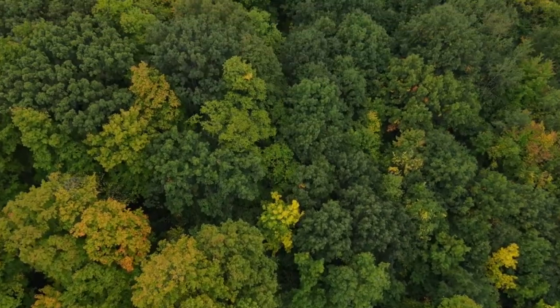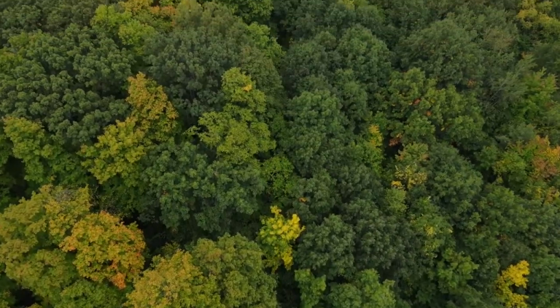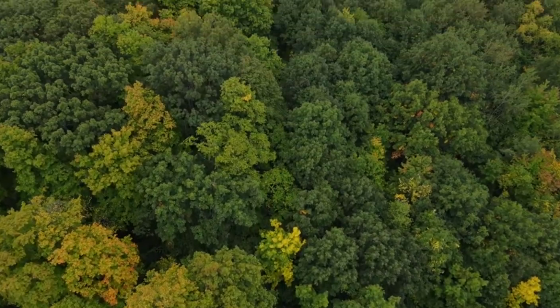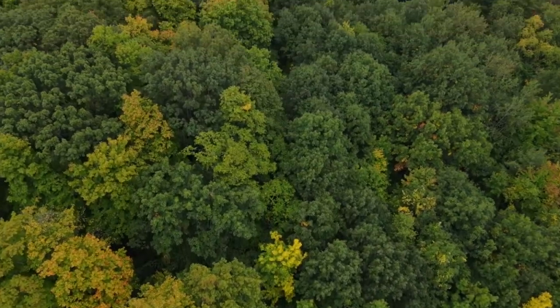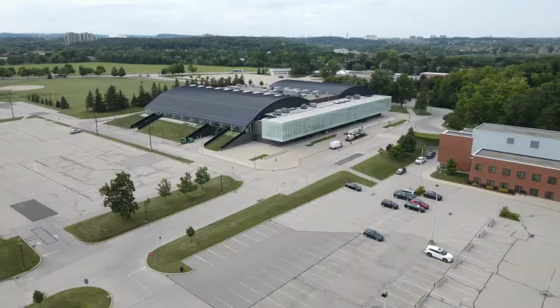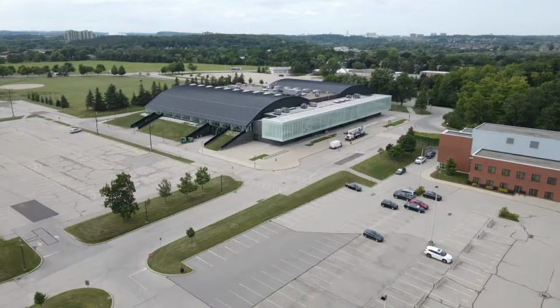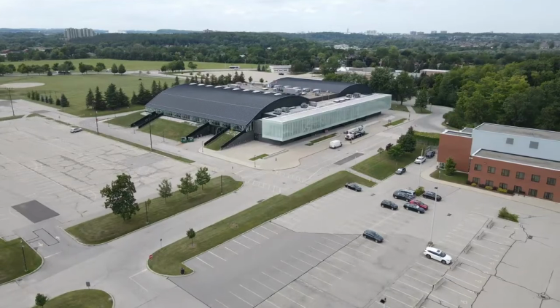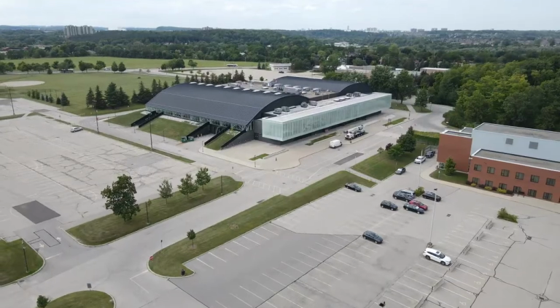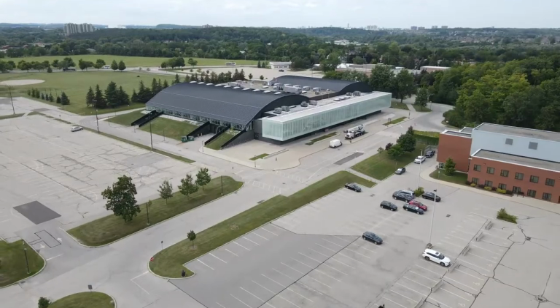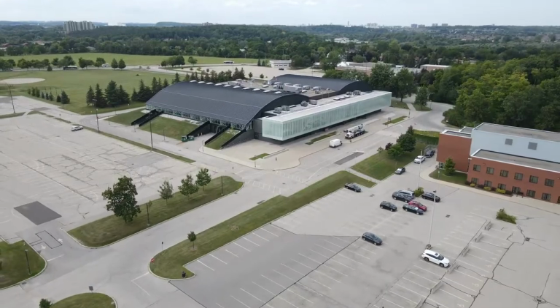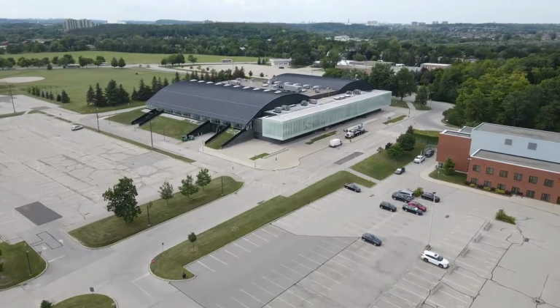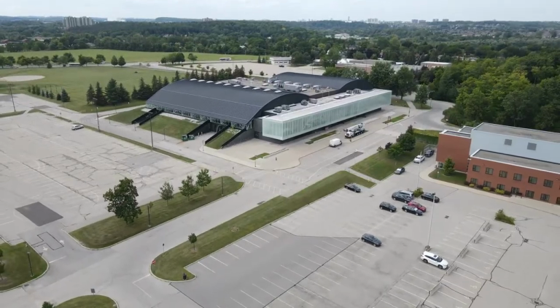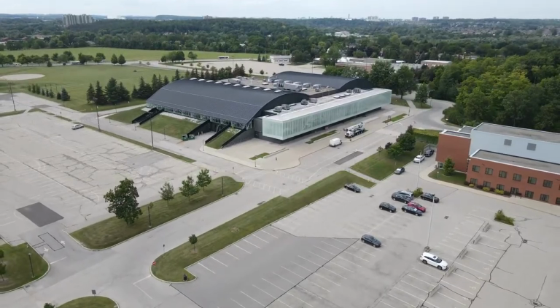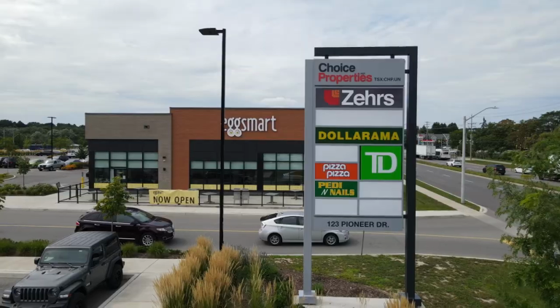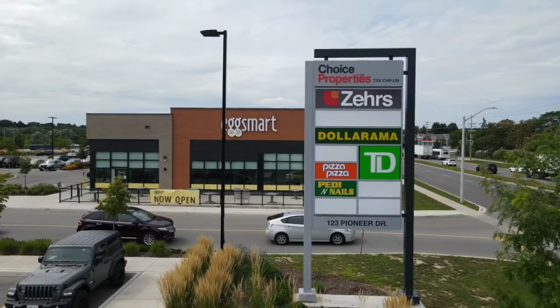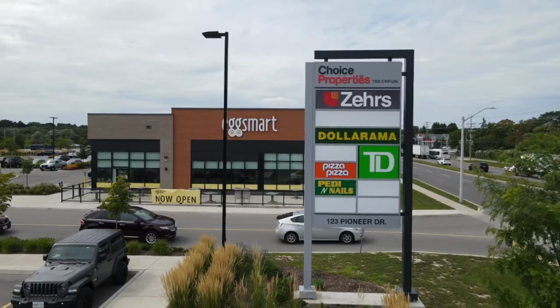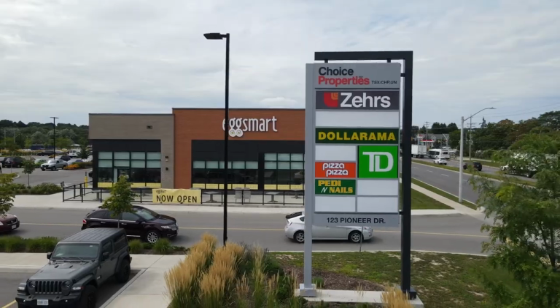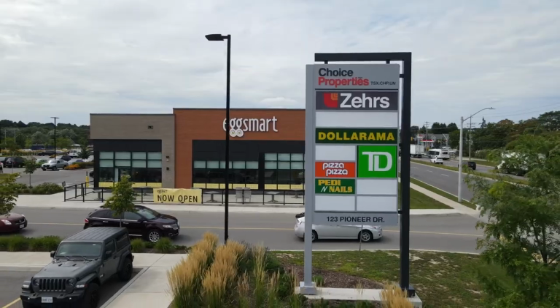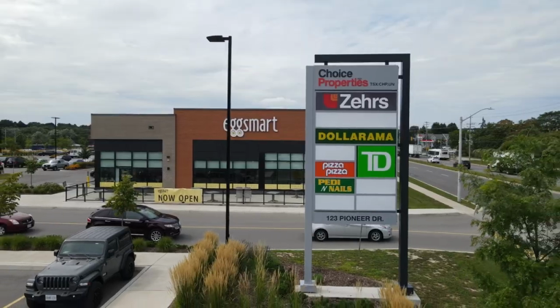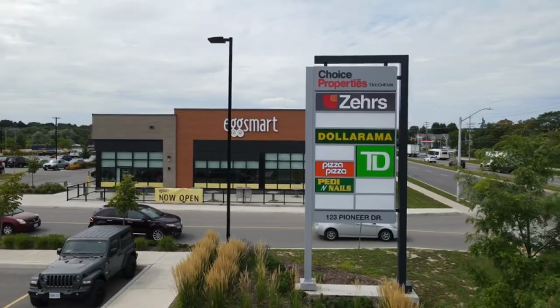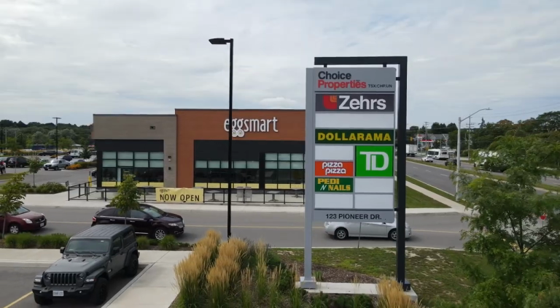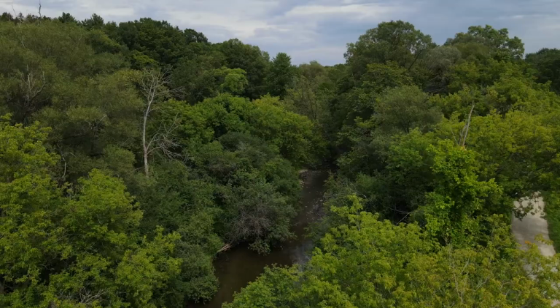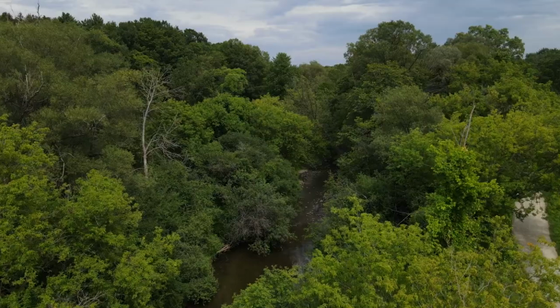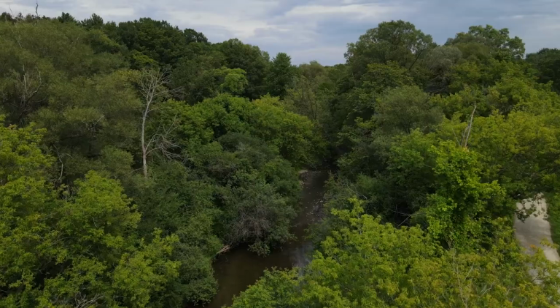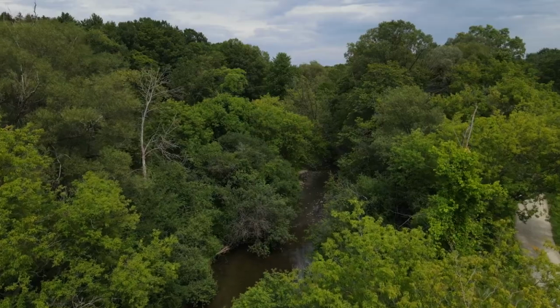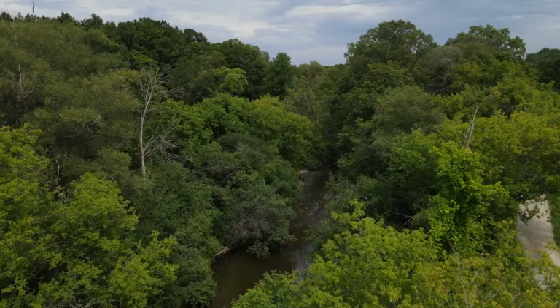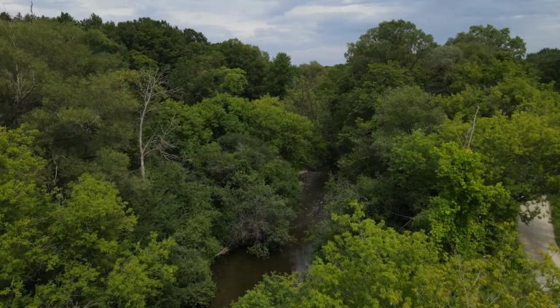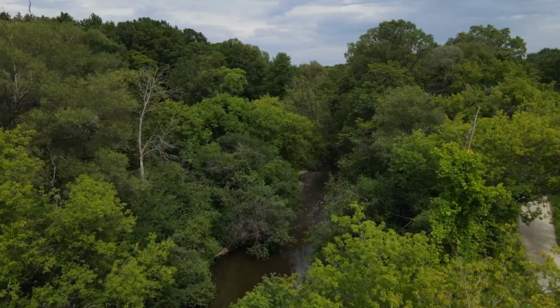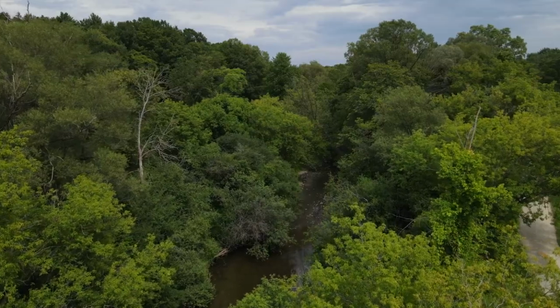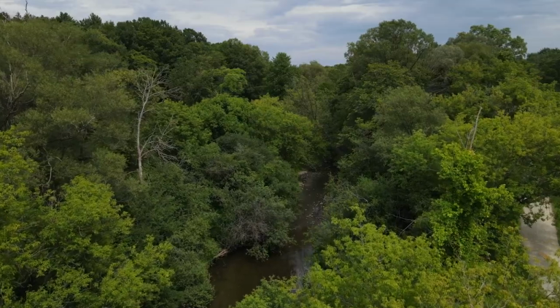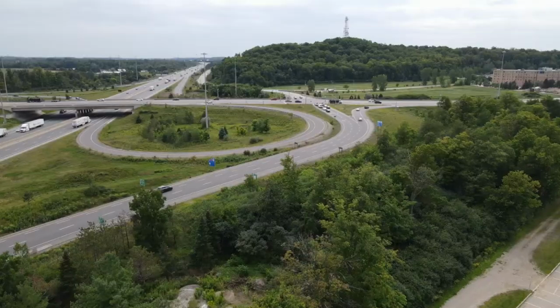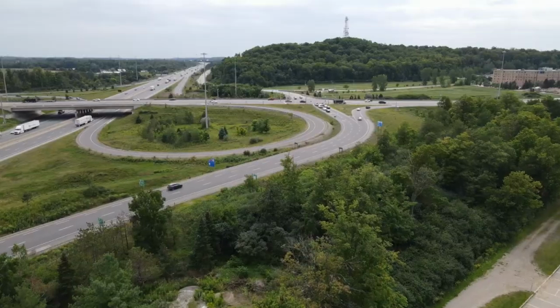Close to schools, restaurants, shopping, trails, and only minutes to the 401.